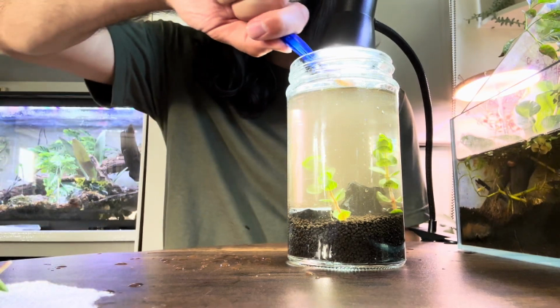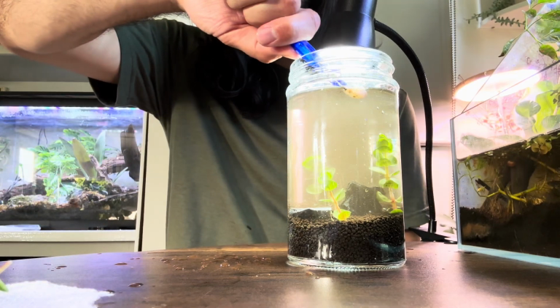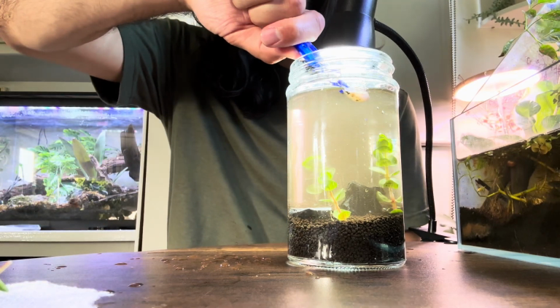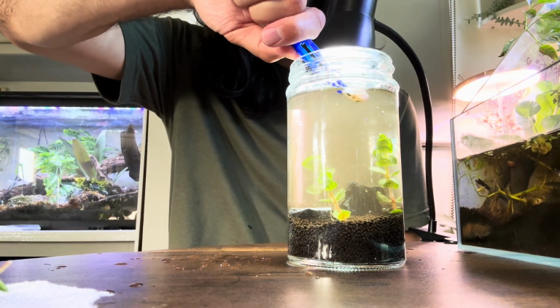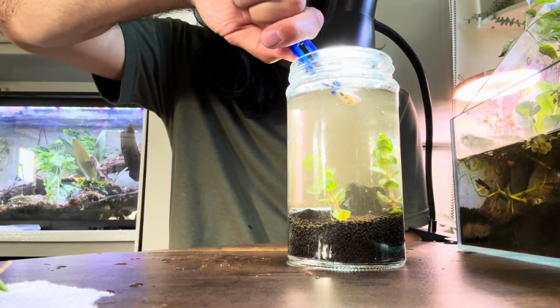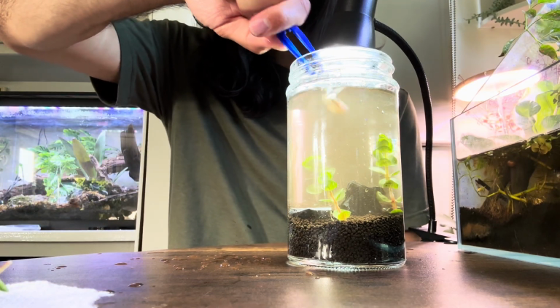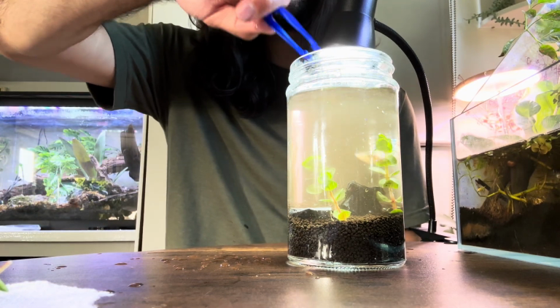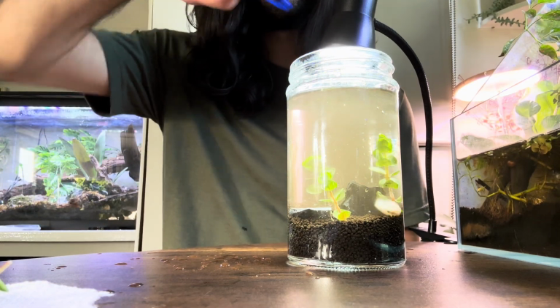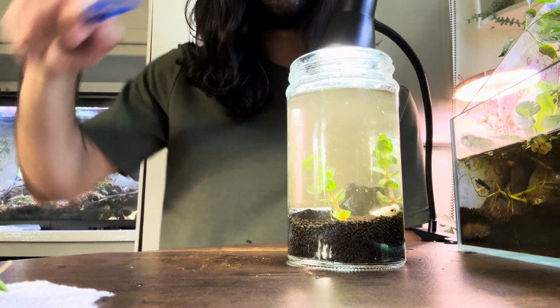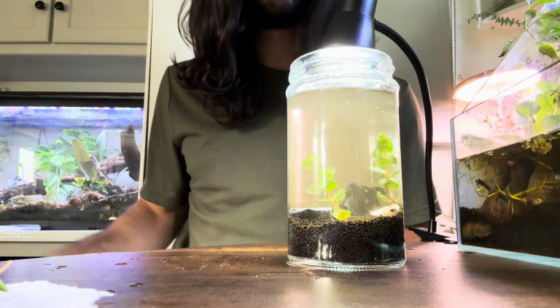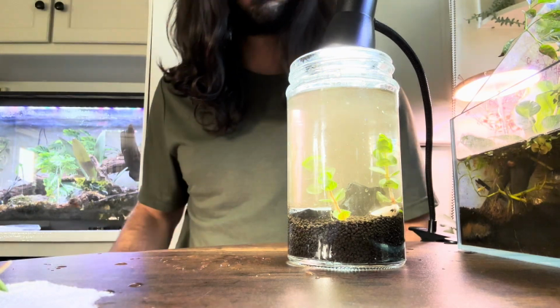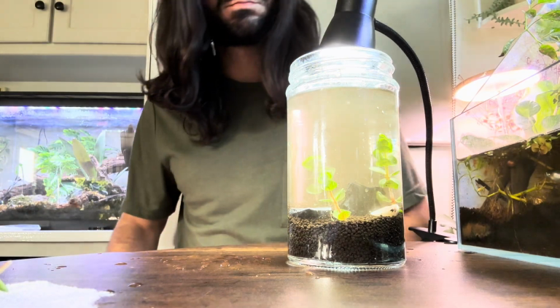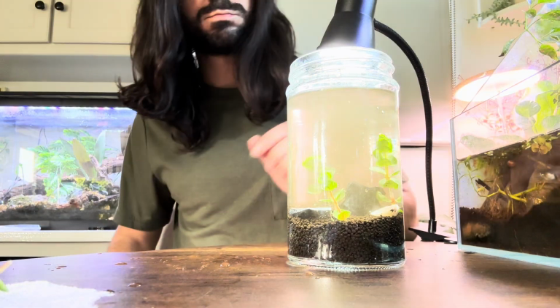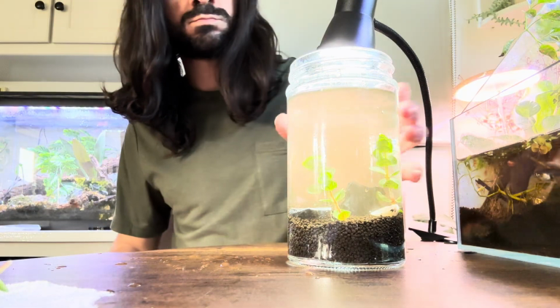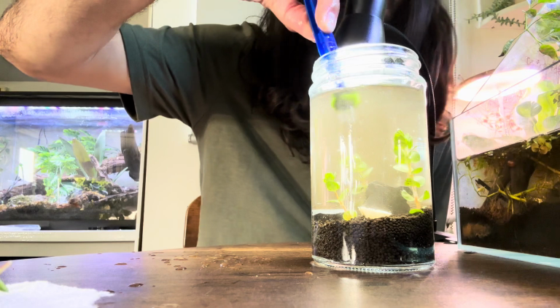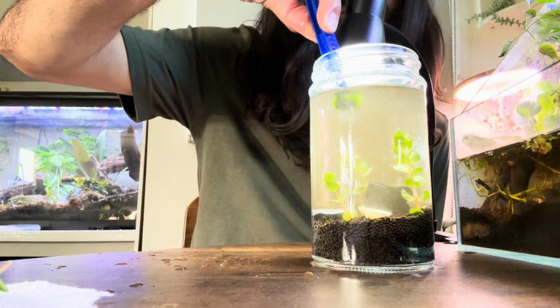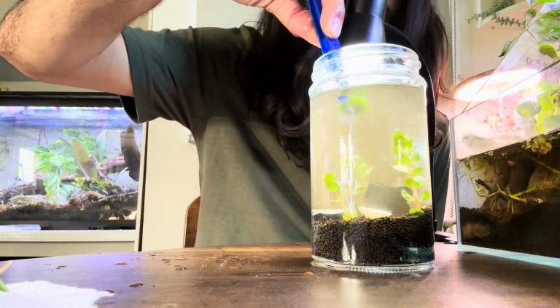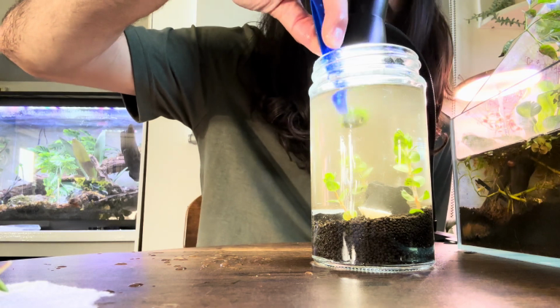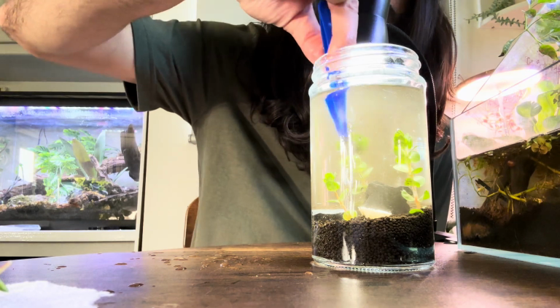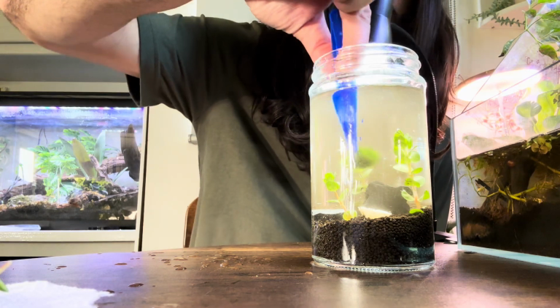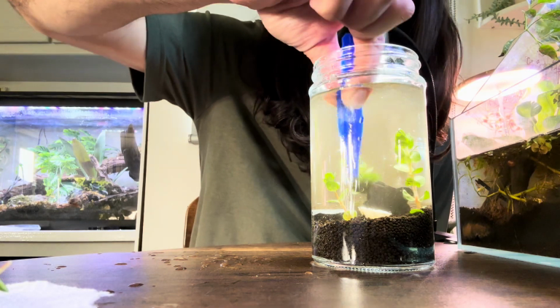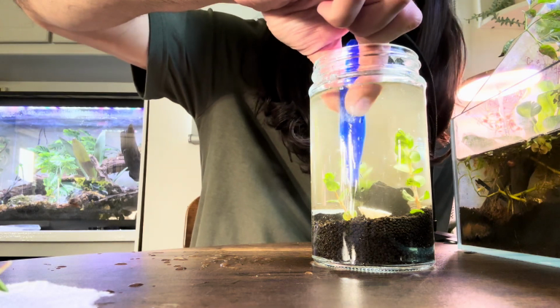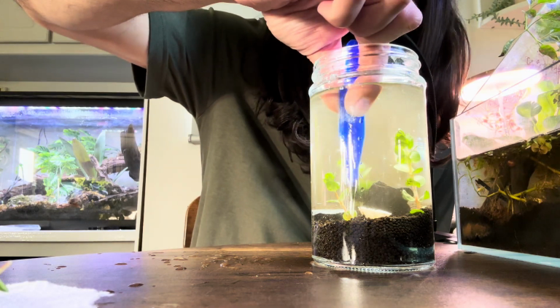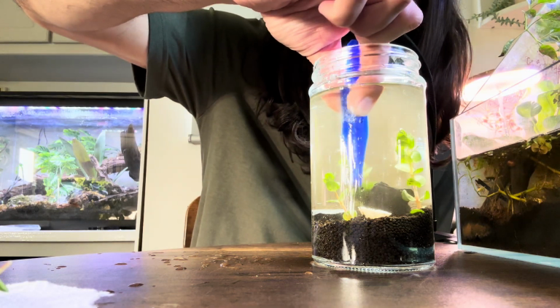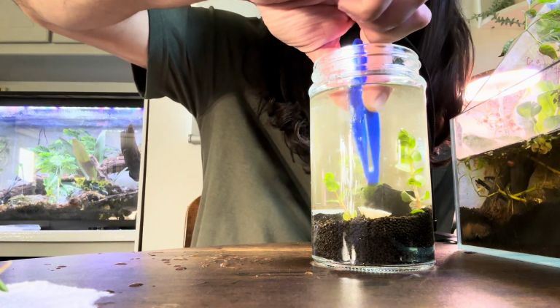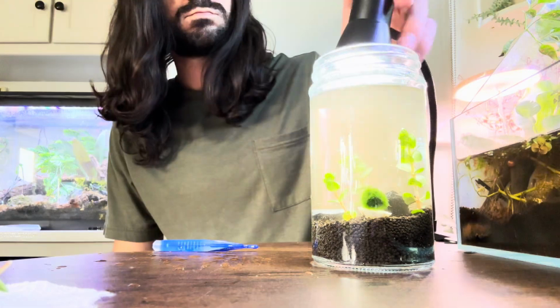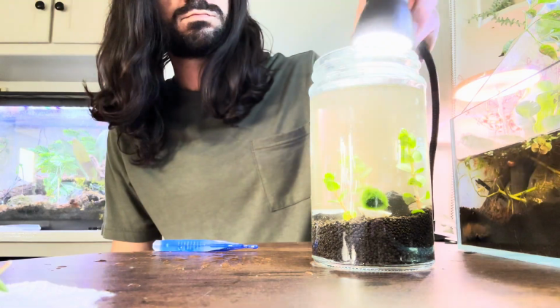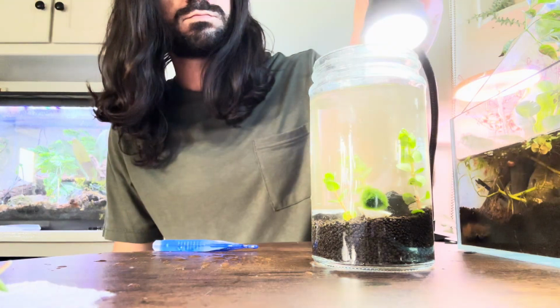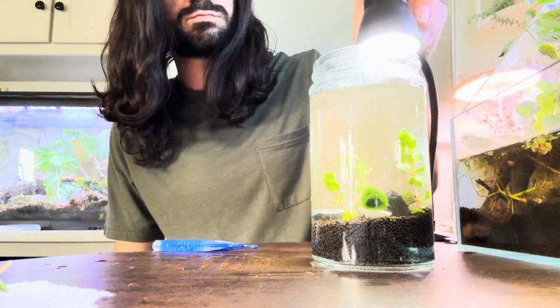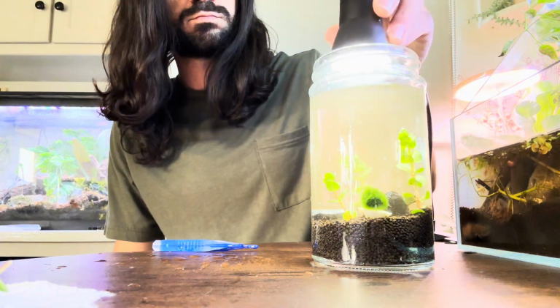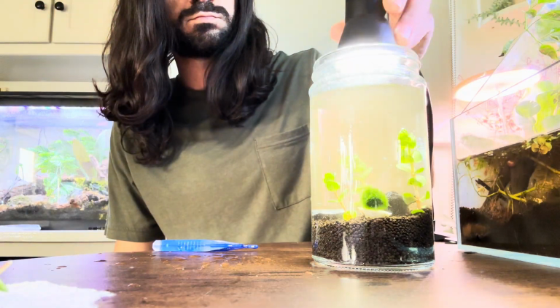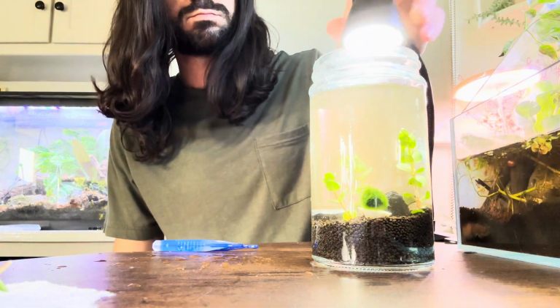The throne serves as a steady spot for the moss ball to sit on. Now we can add both the moss ball and its snail bro companion.